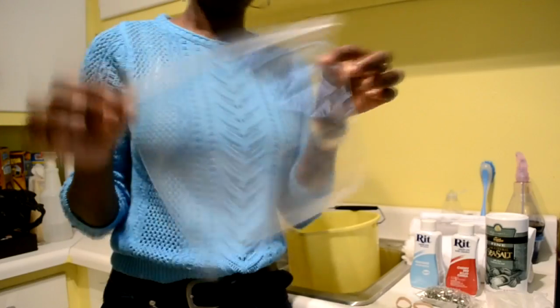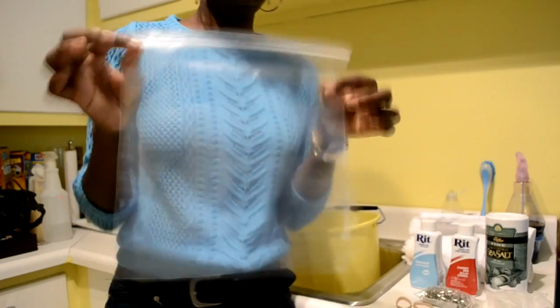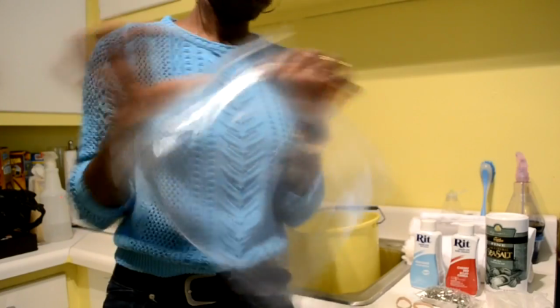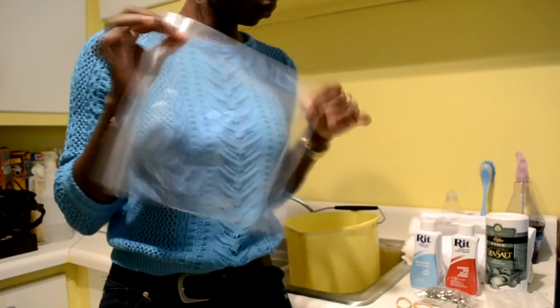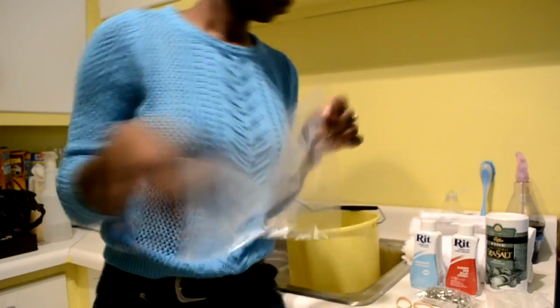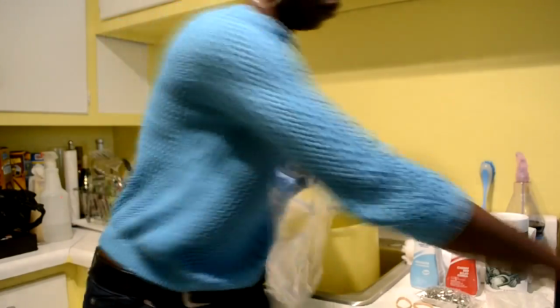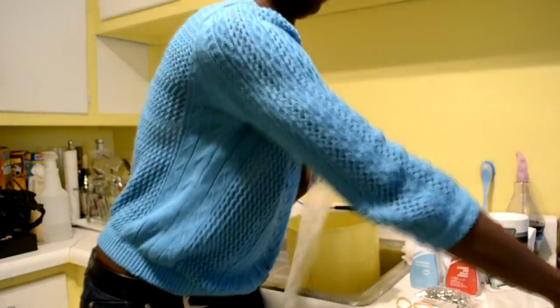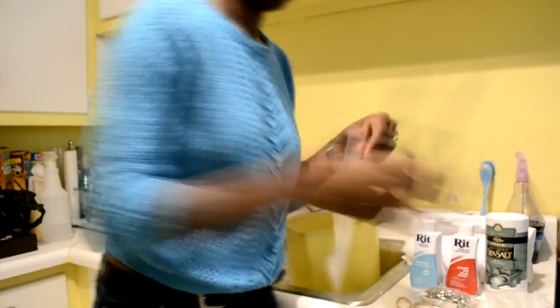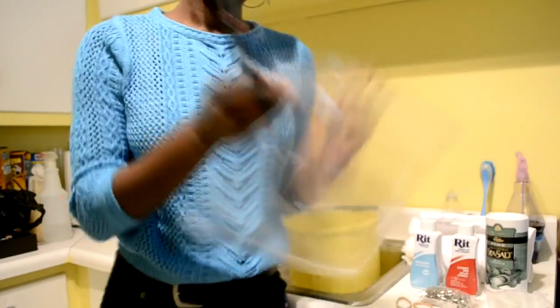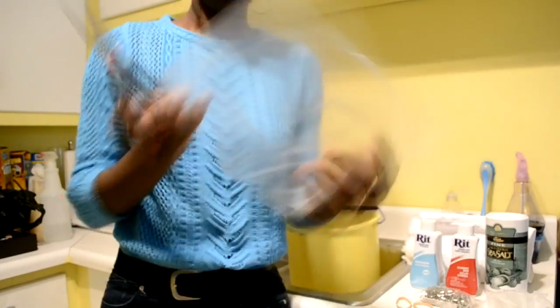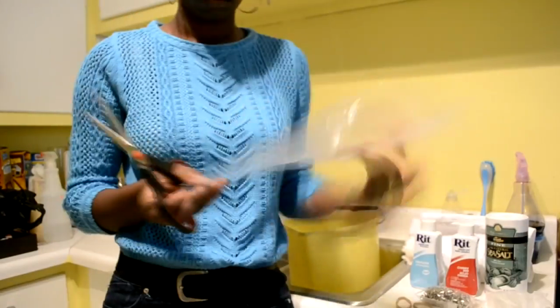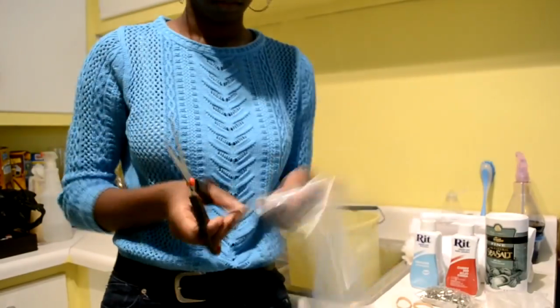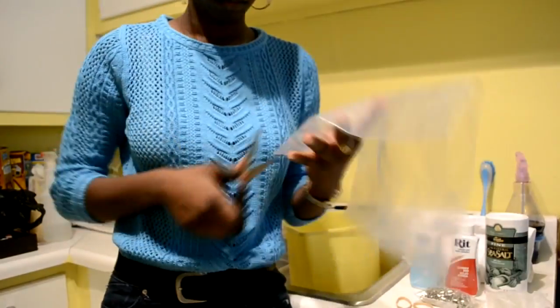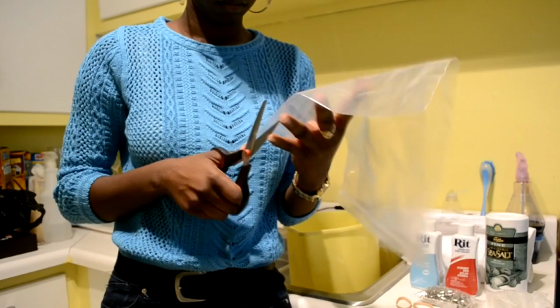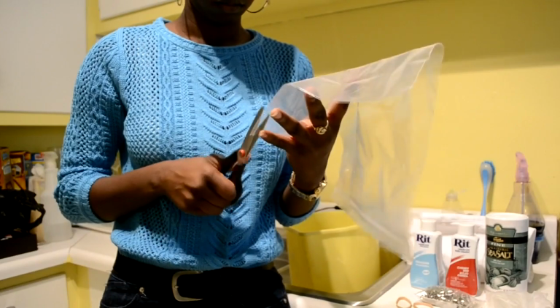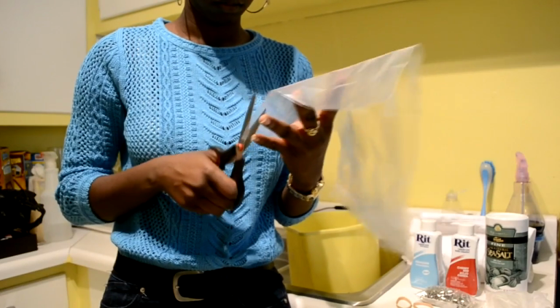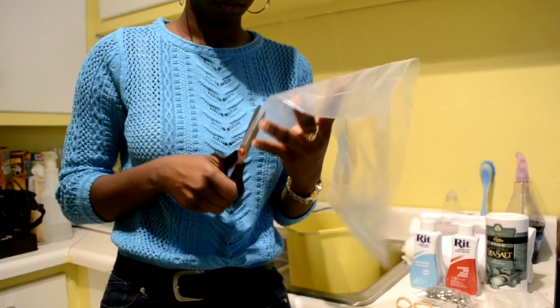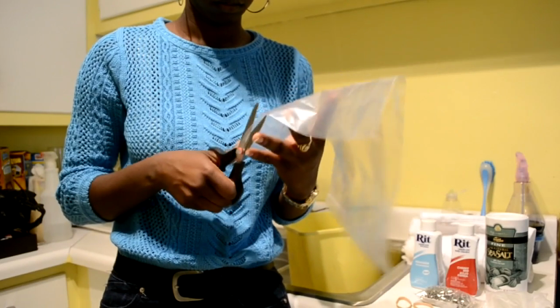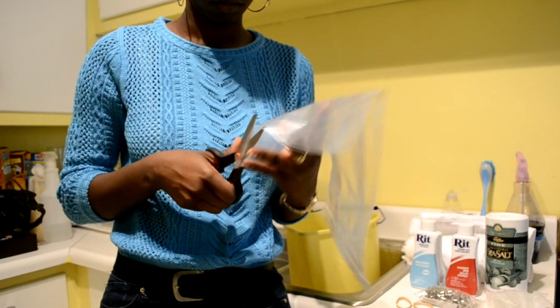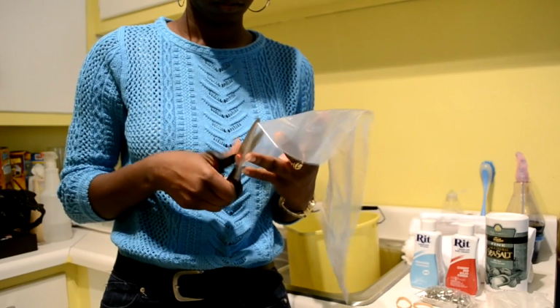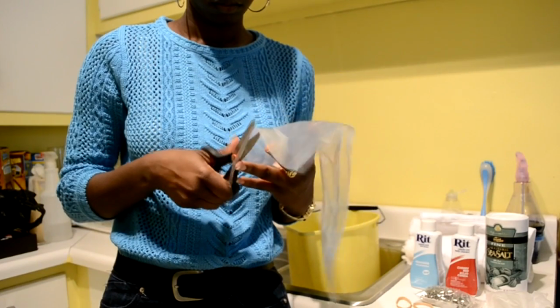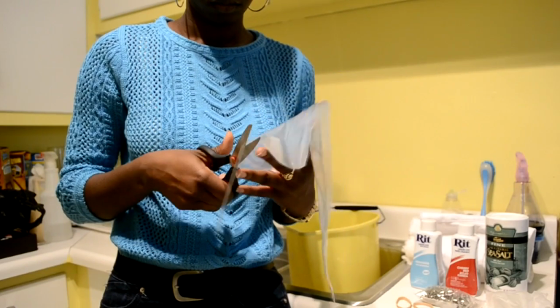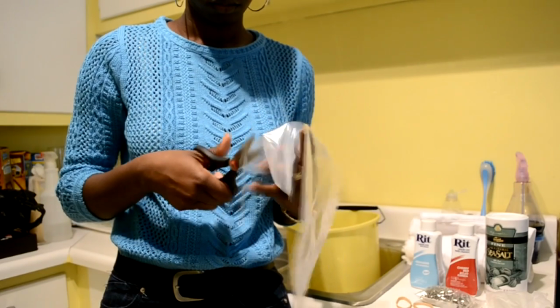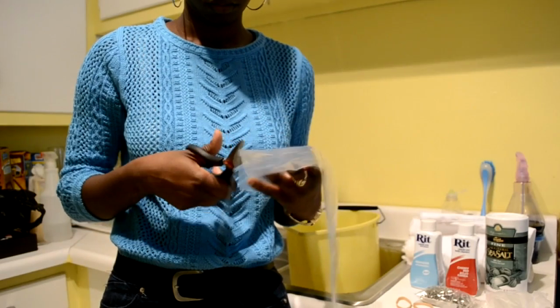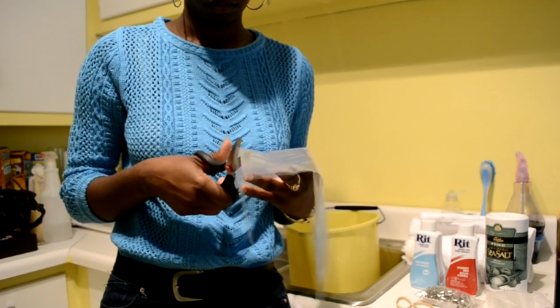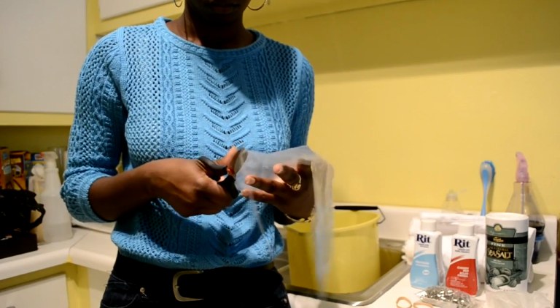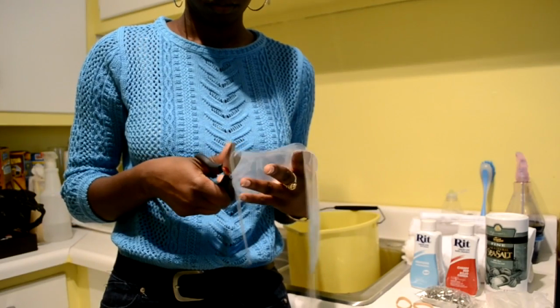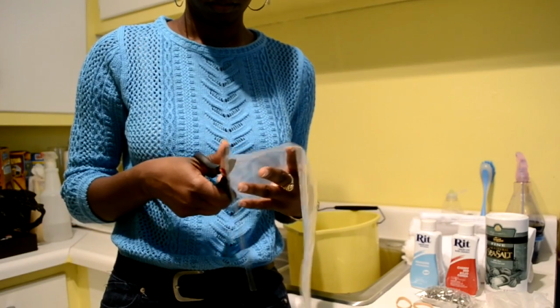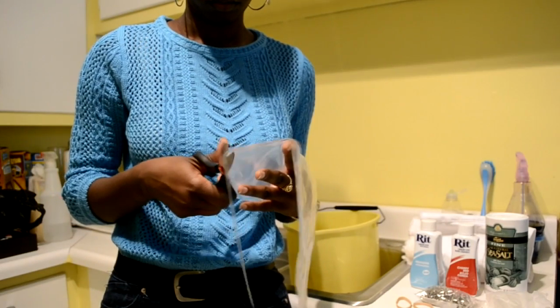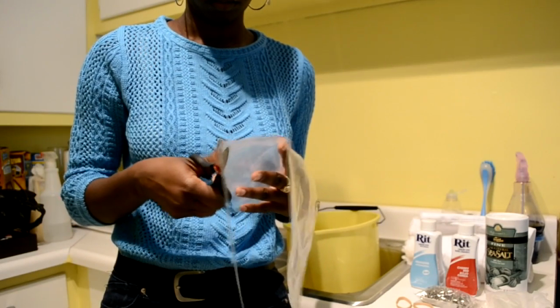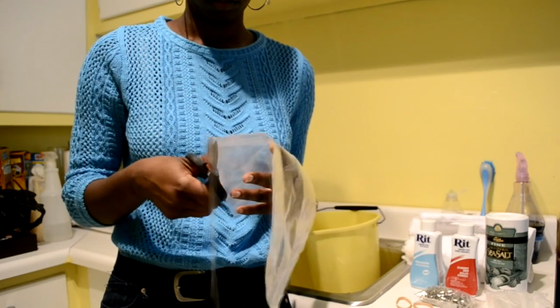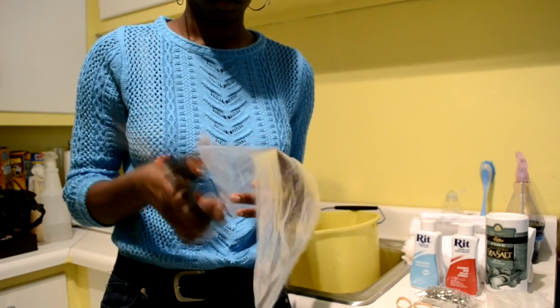First thing you're going to have to do is boil water, and while you're boiling water you can take your ziploc bag and cut off the end of the ziploc bag and the top part of the ziploc bag.